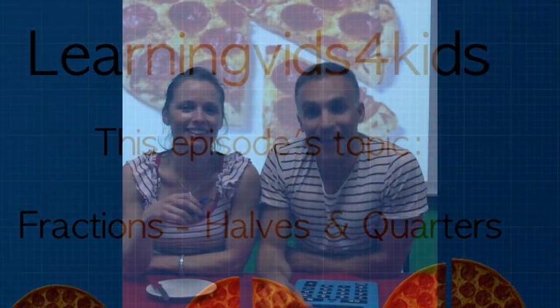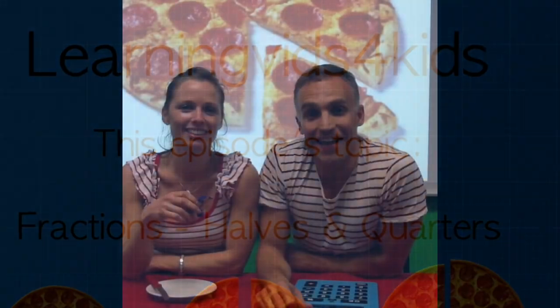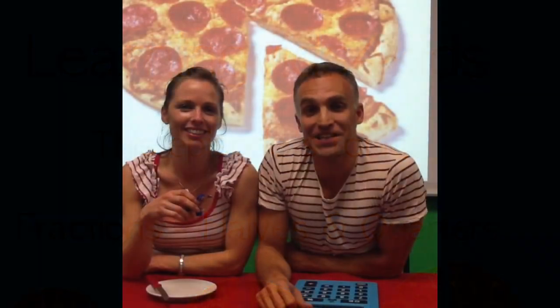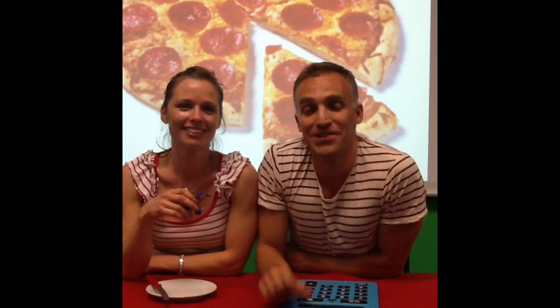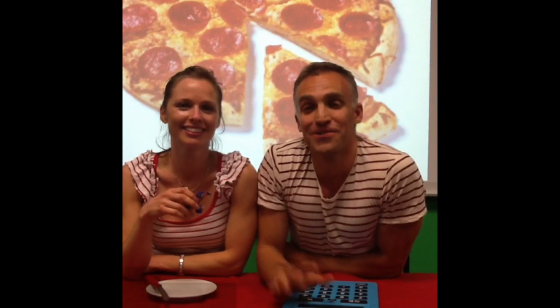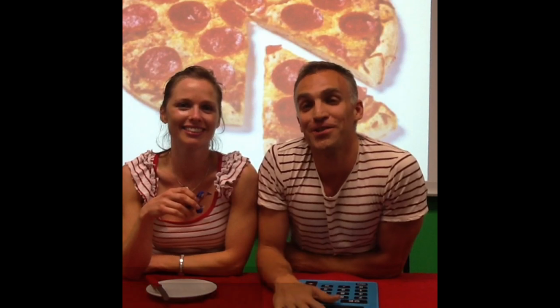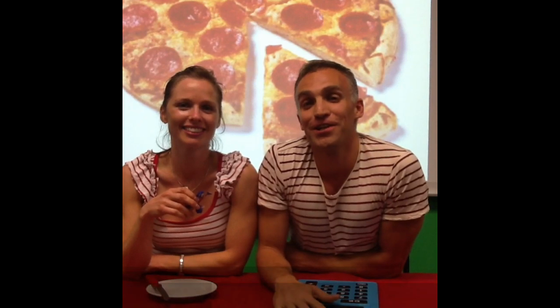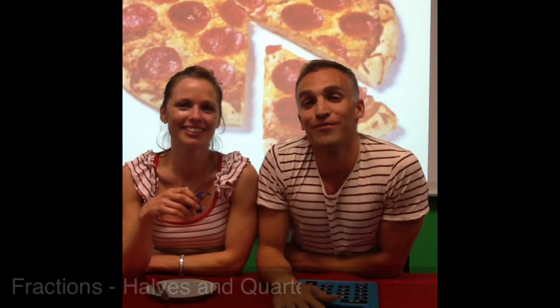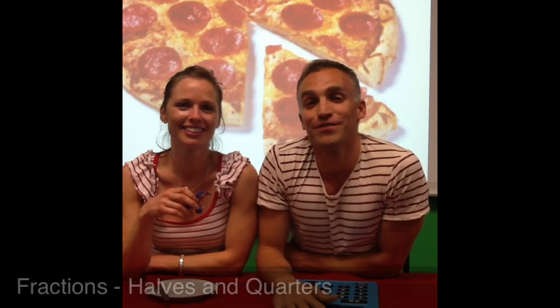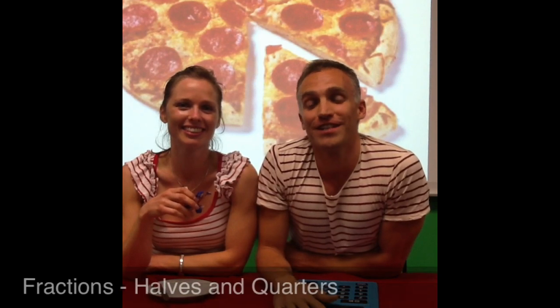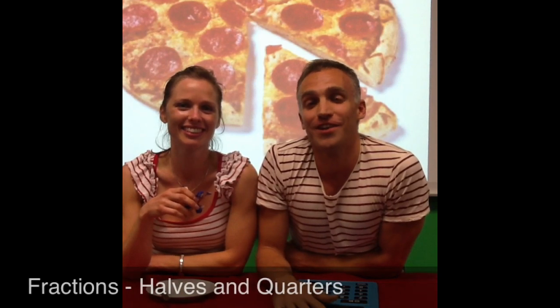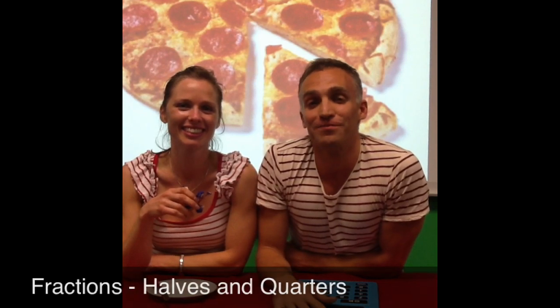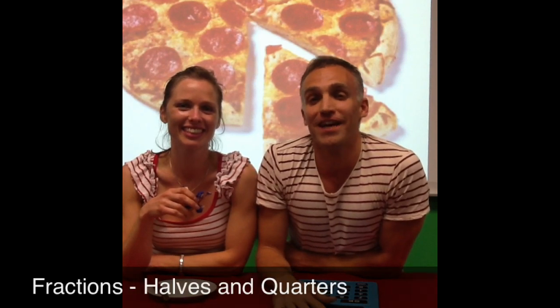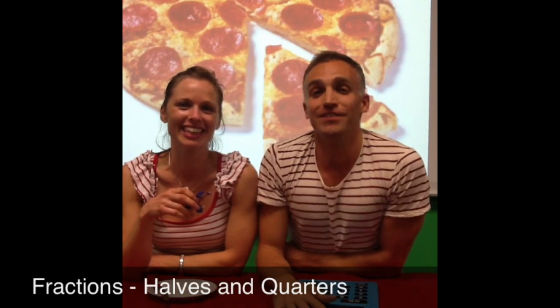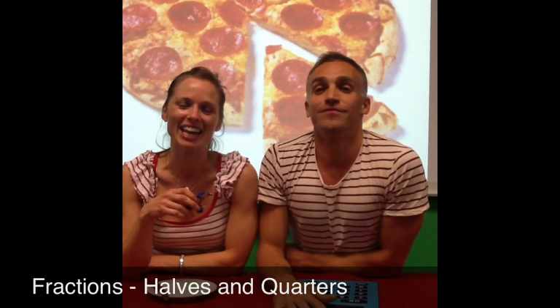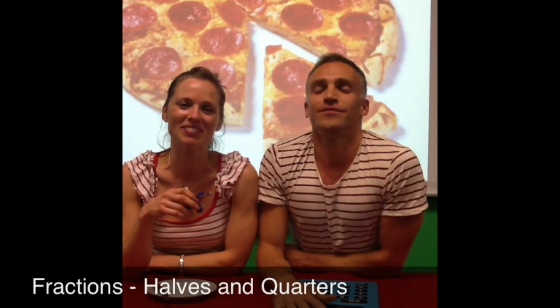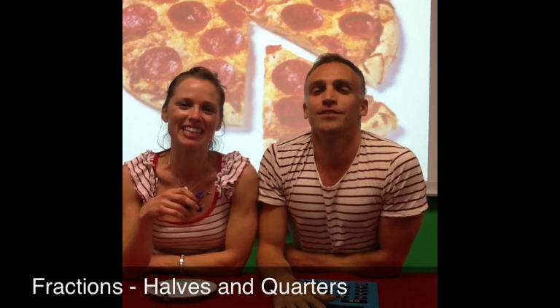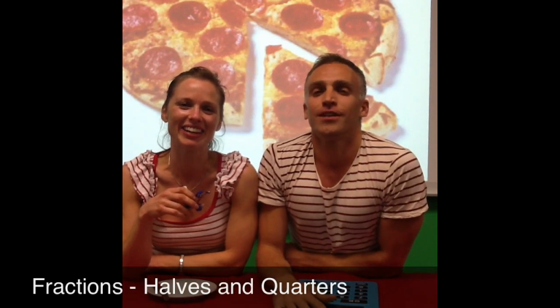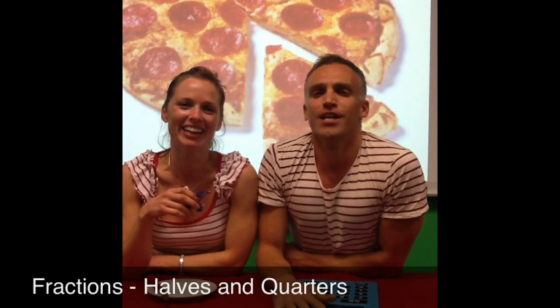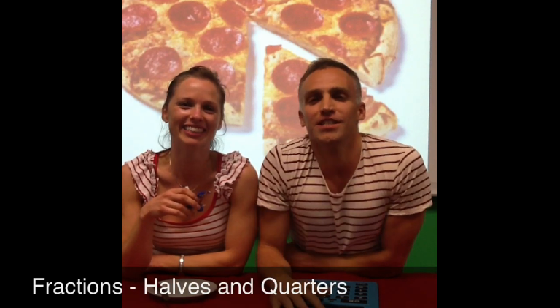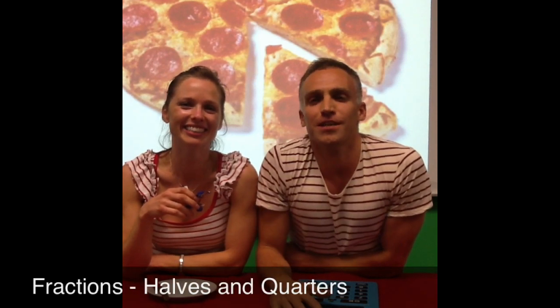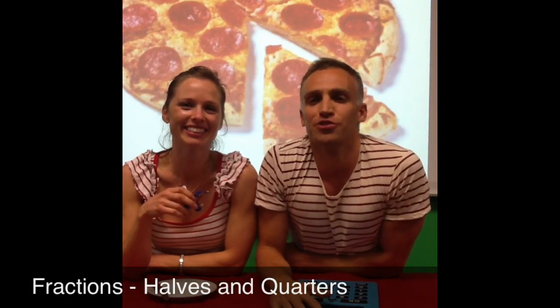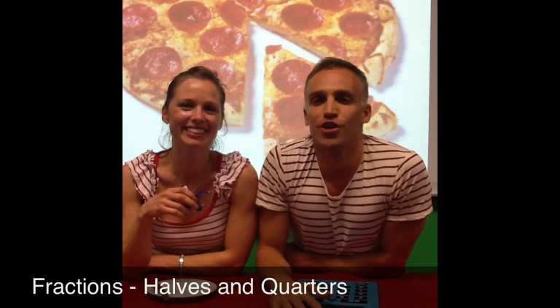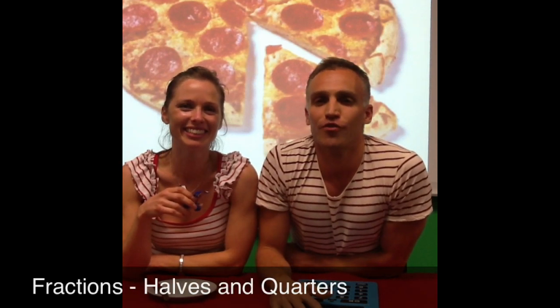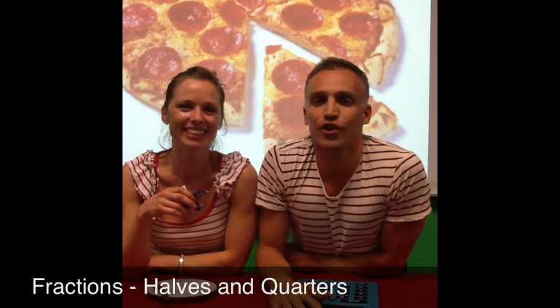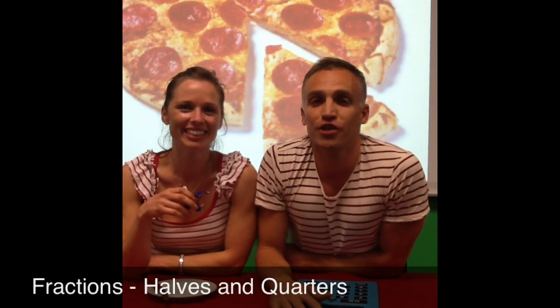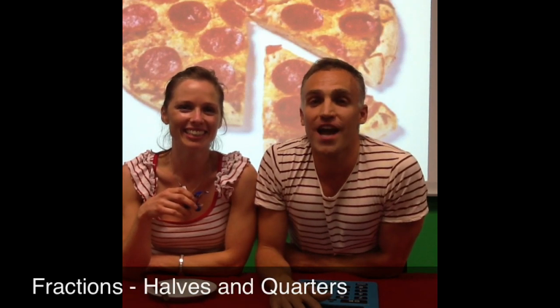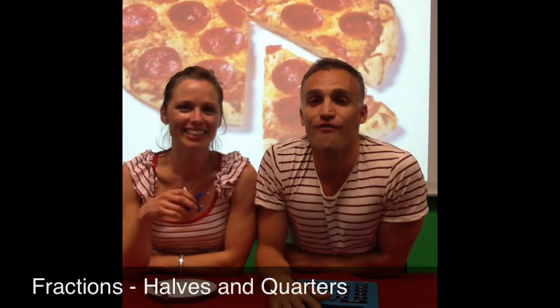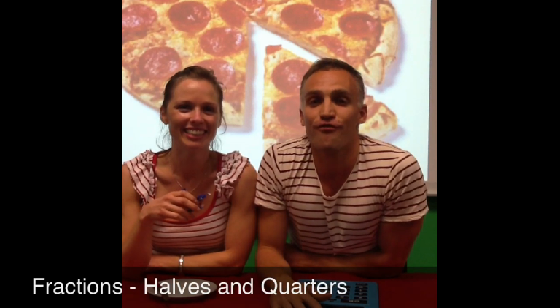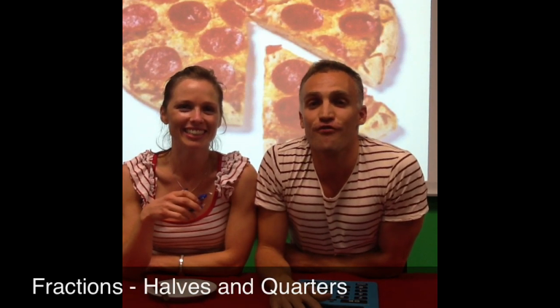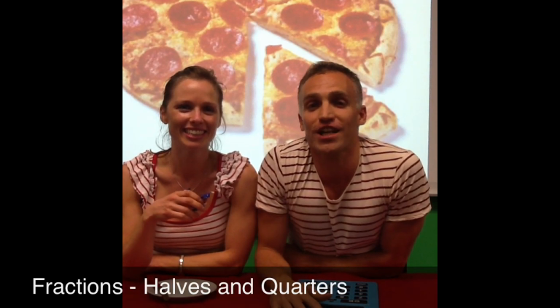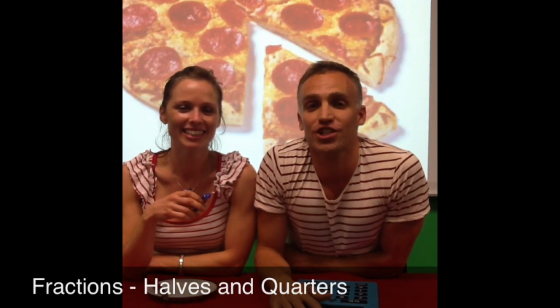How are you doing? Welcome to Learning Bits for Kids. I'm David. And I'm Sarah. In this episode, we're looking at fractions.